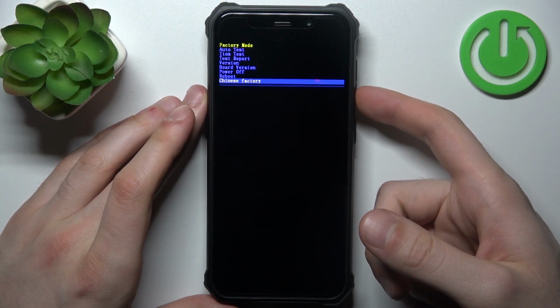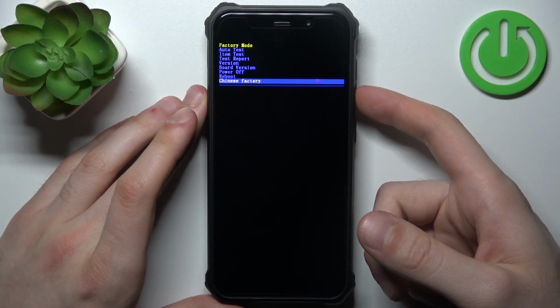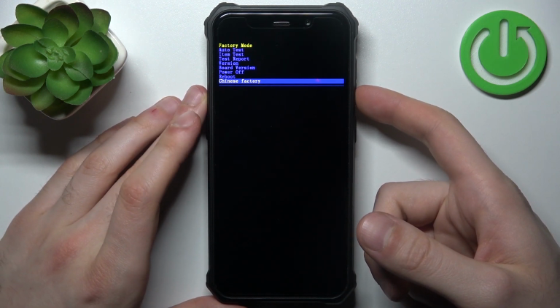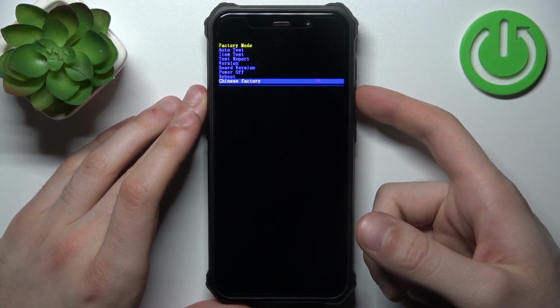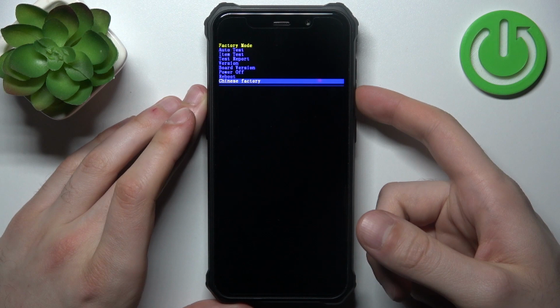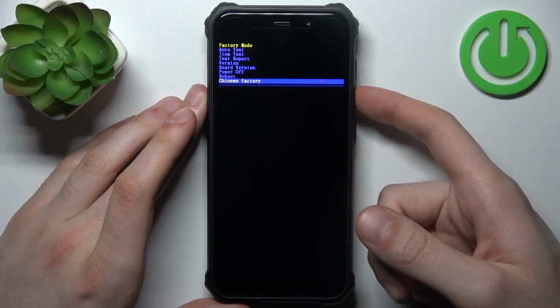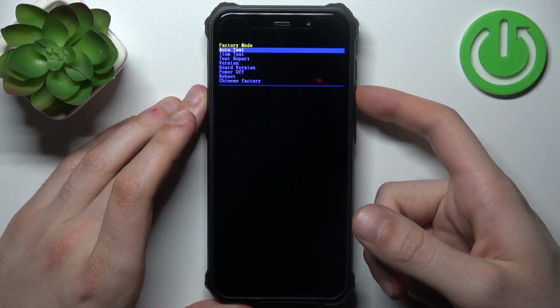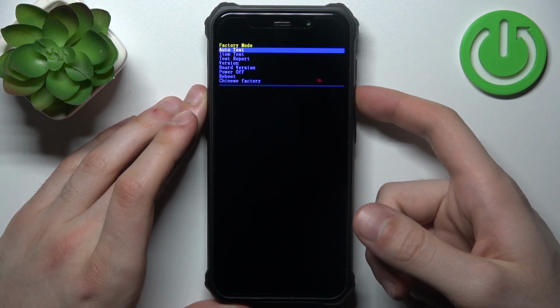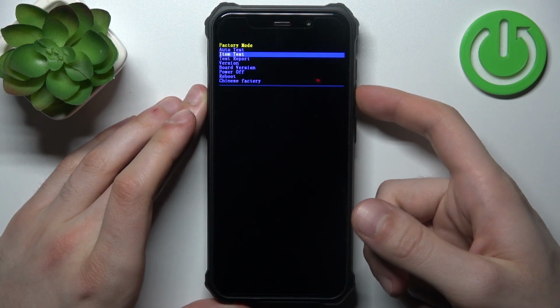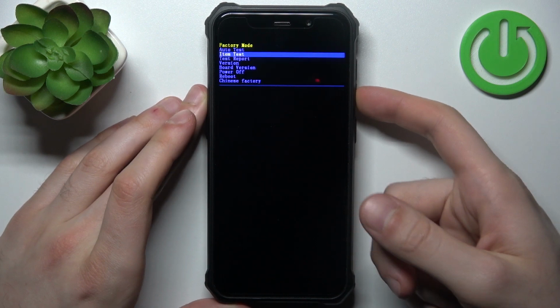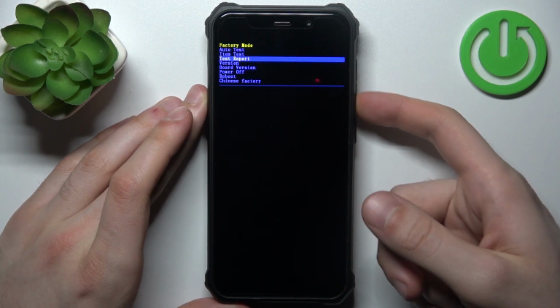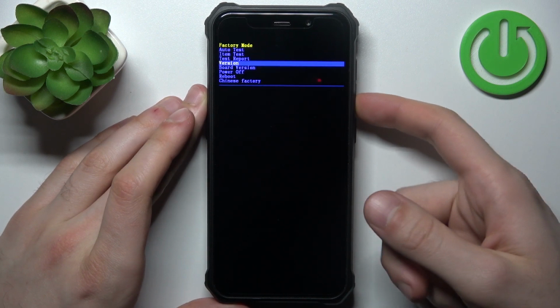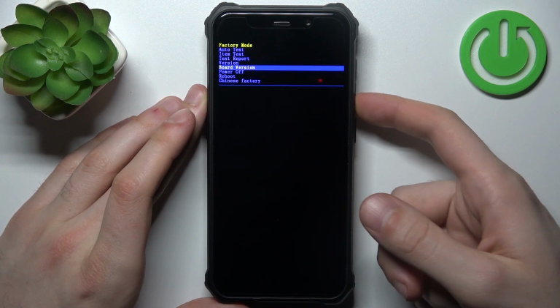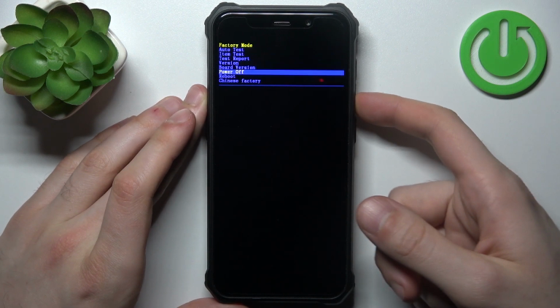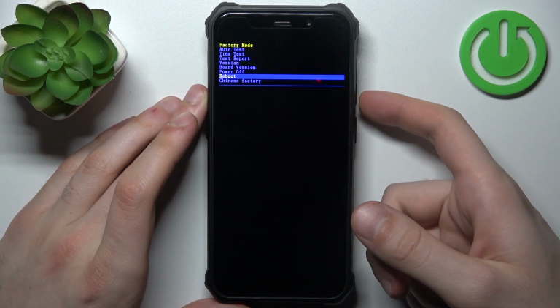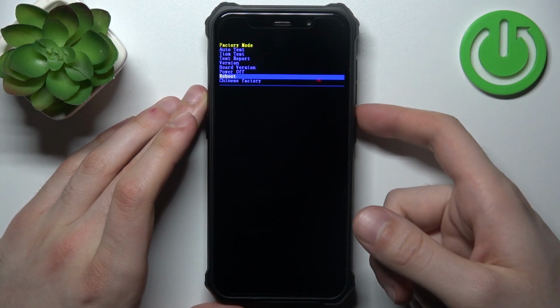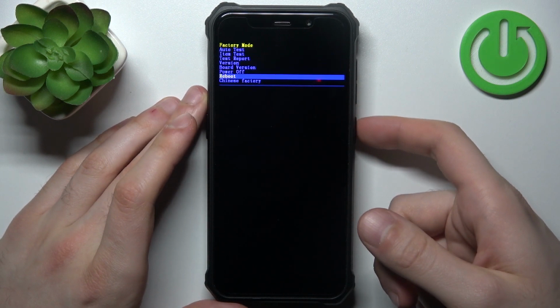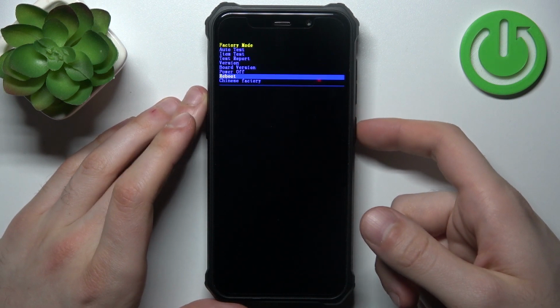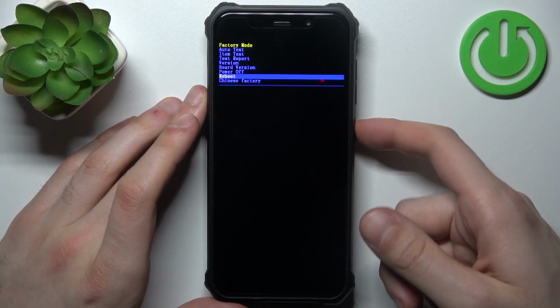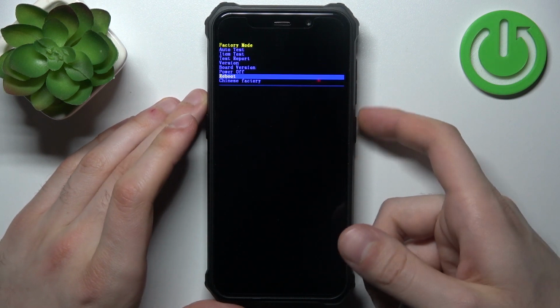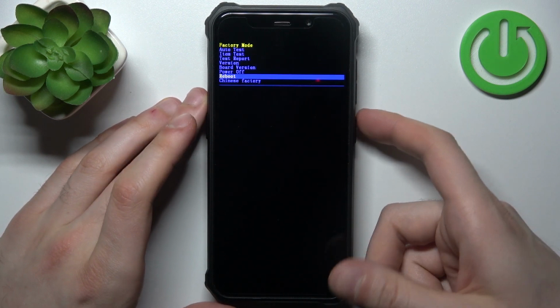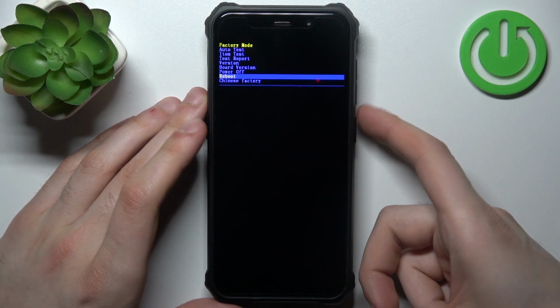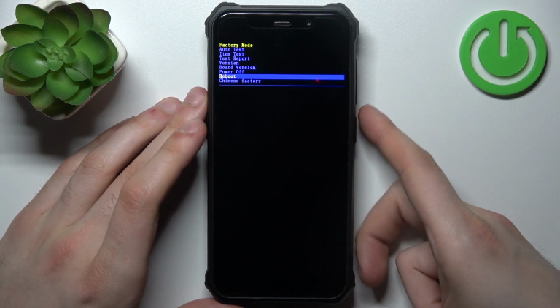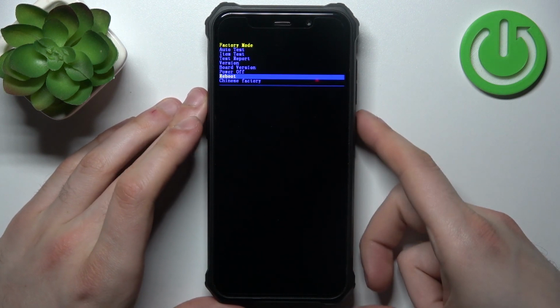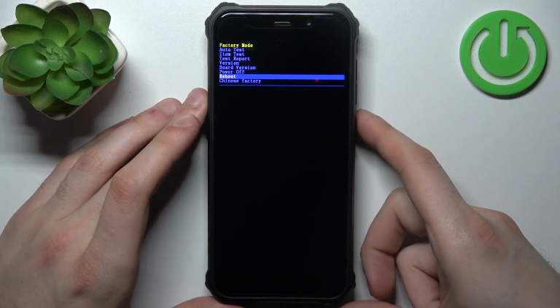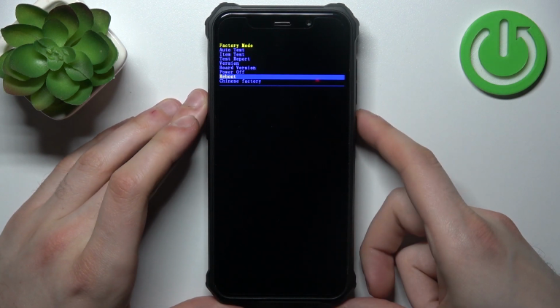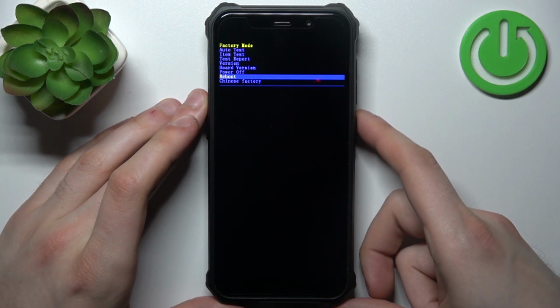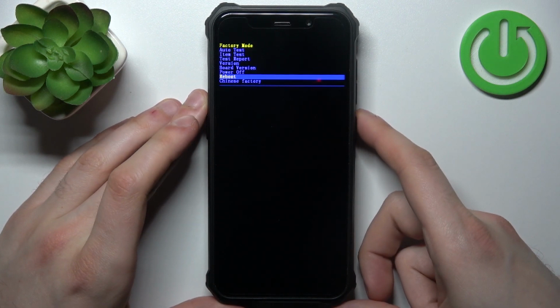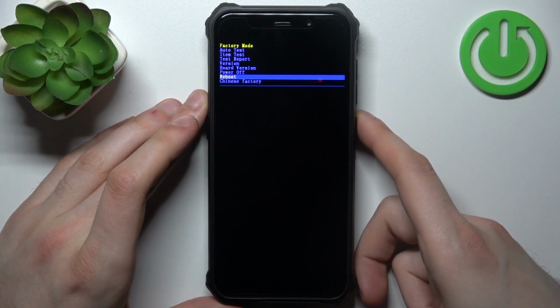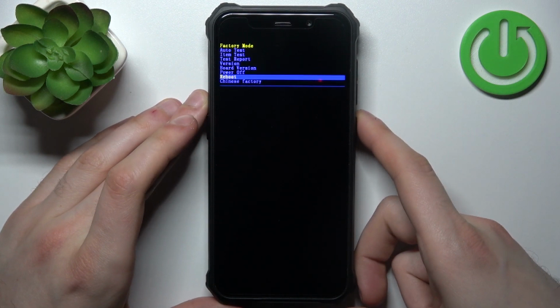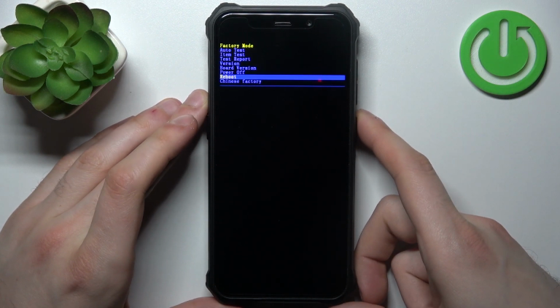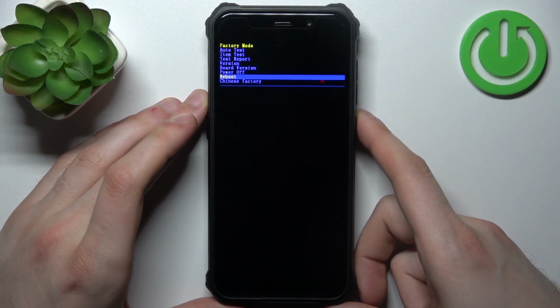If you want to quit this mode, just select the reboot option and the device will be restarted as usual.